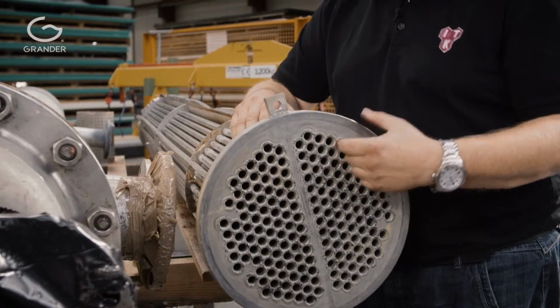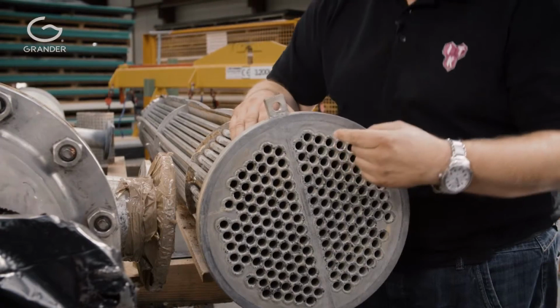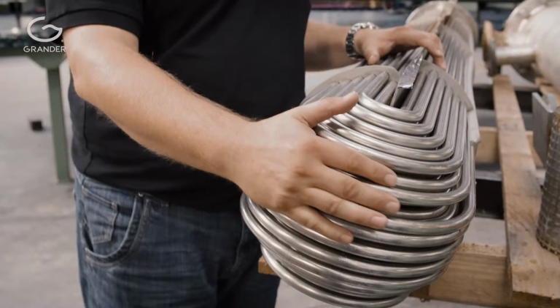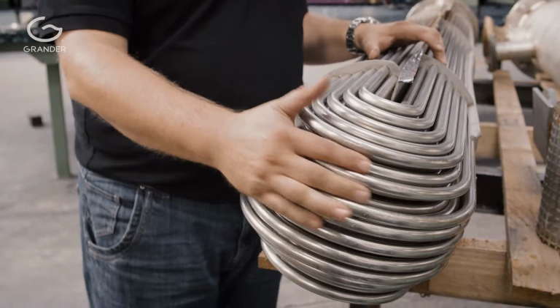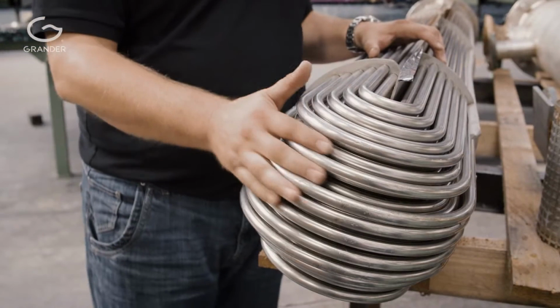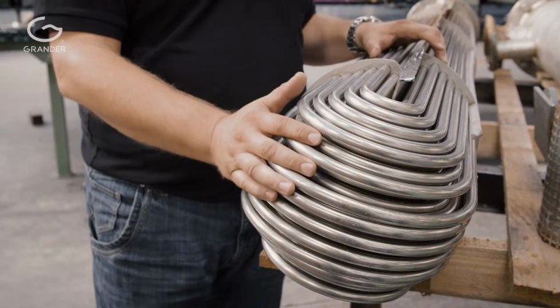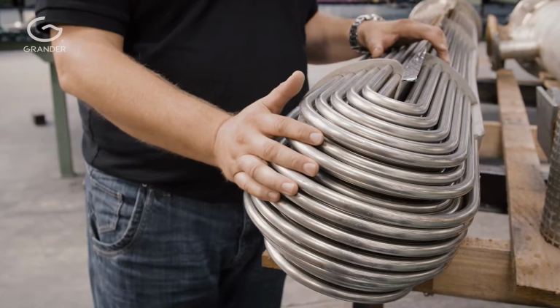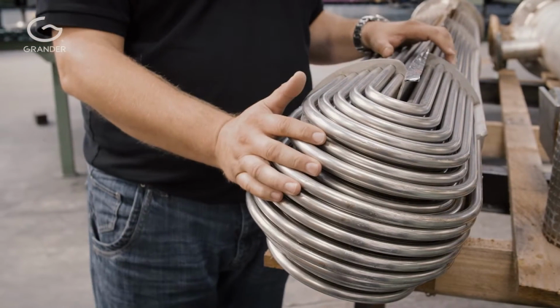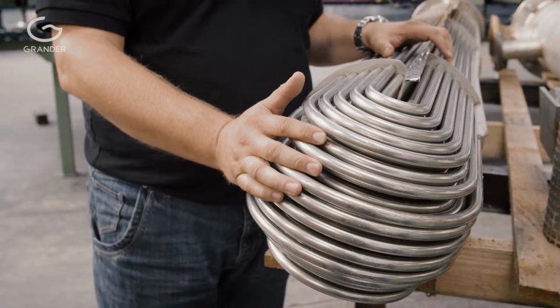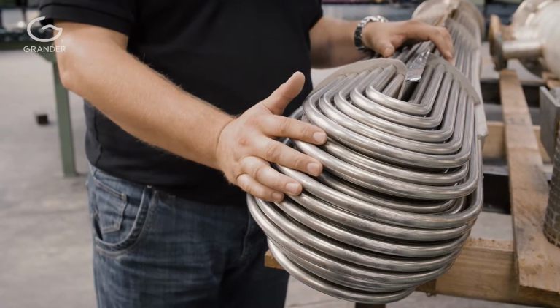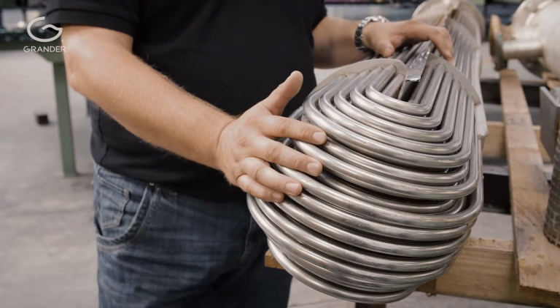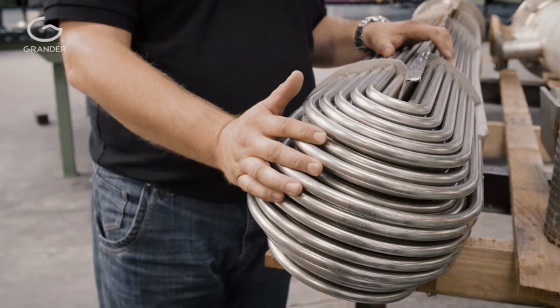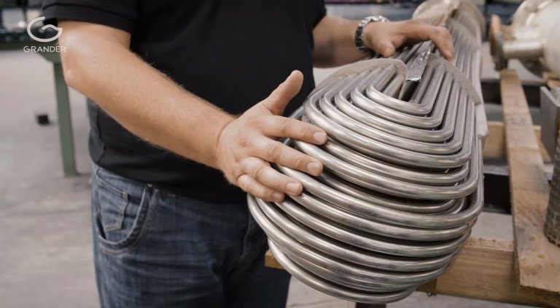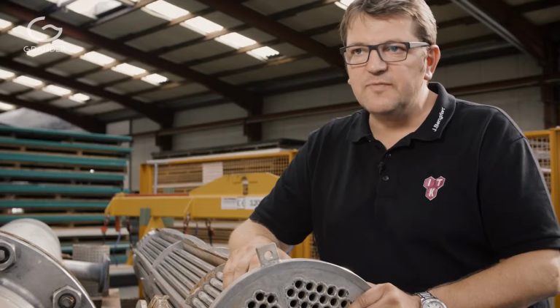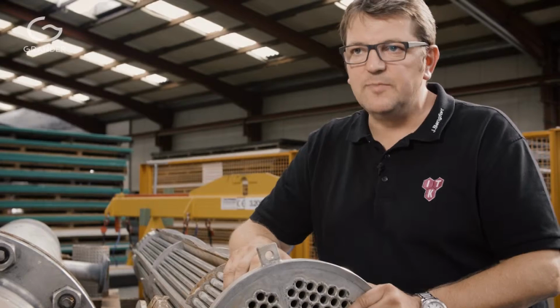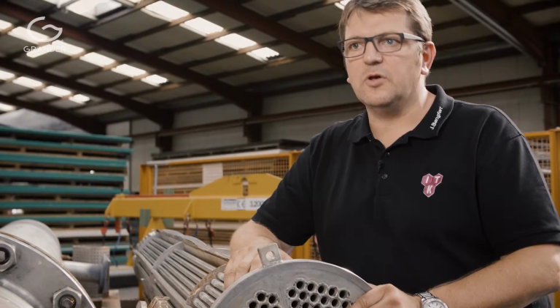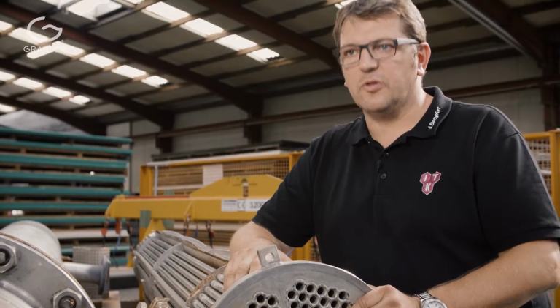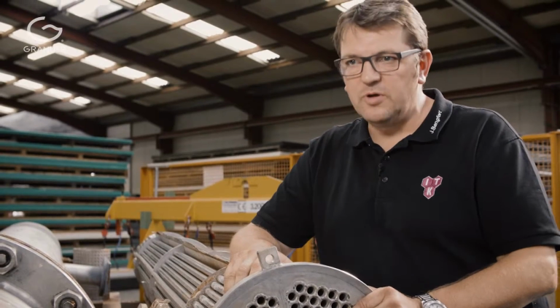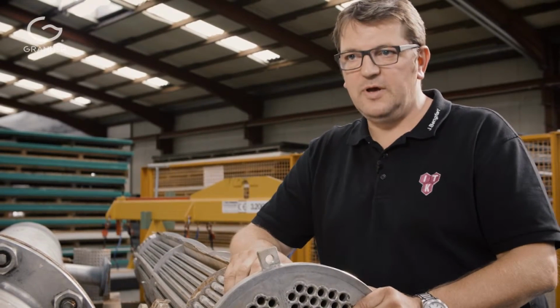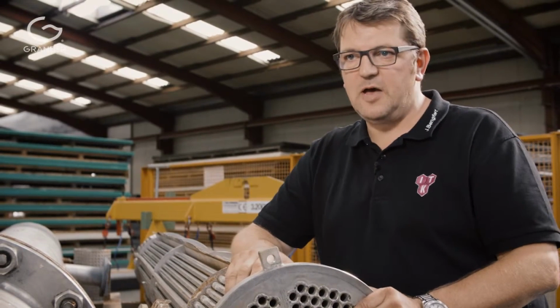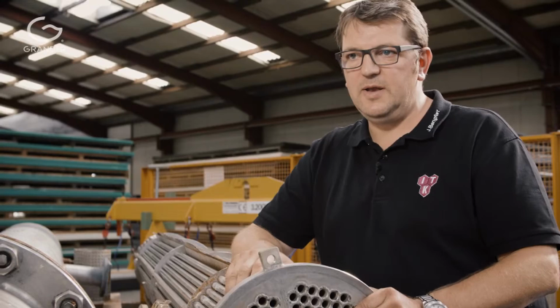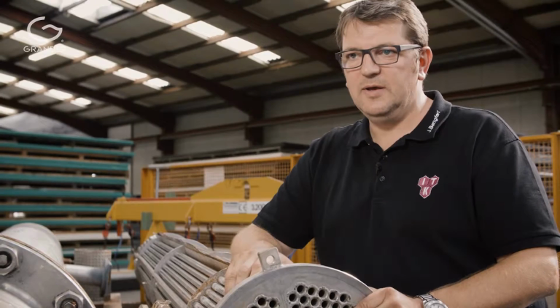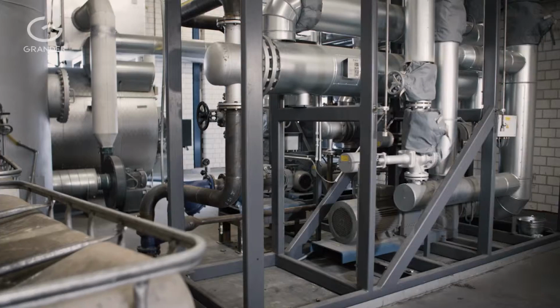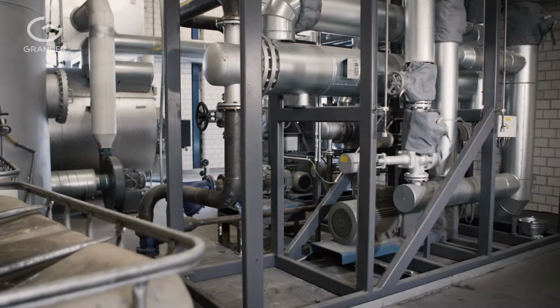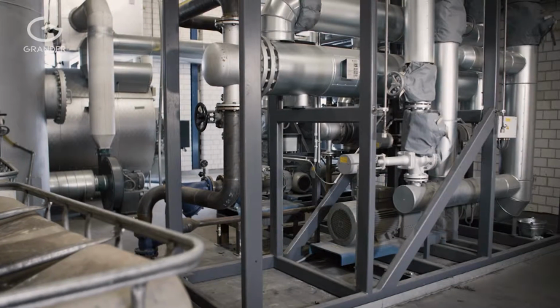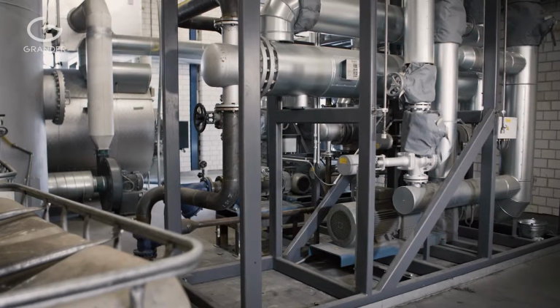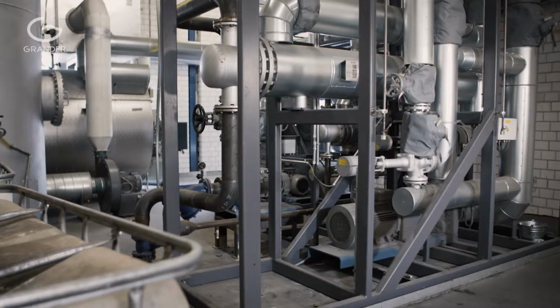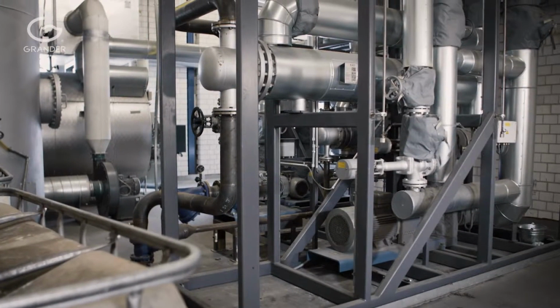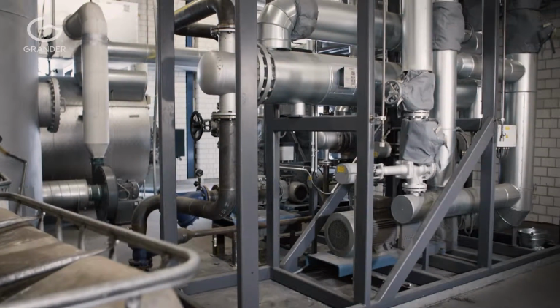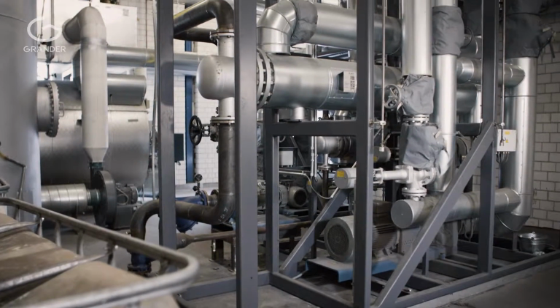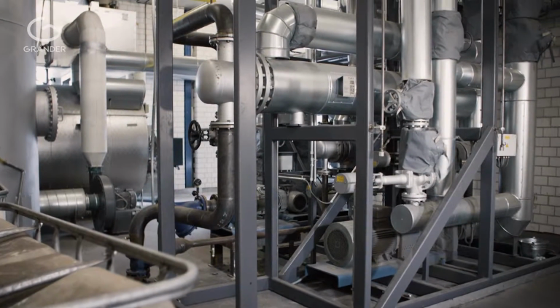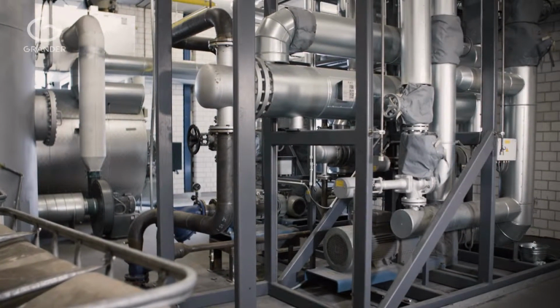At the back where the curves of the pipes are, we had to work with acid. It took about 48 hours of maintenance time.